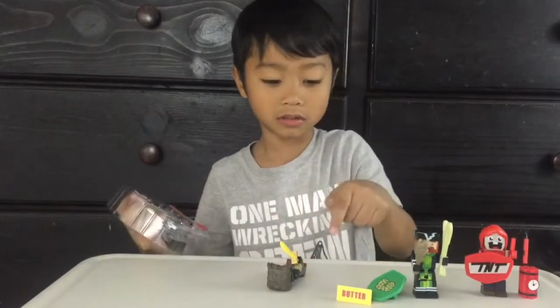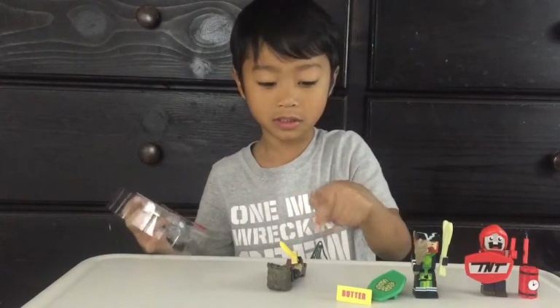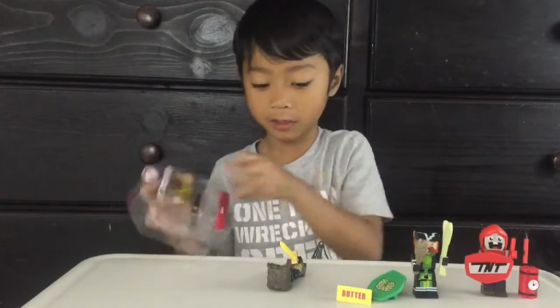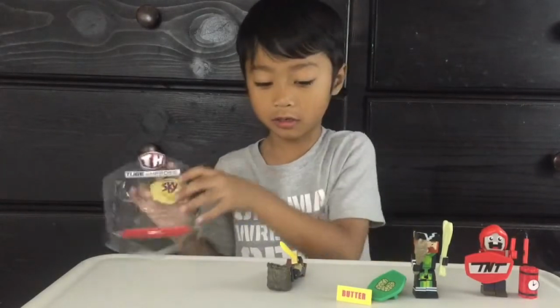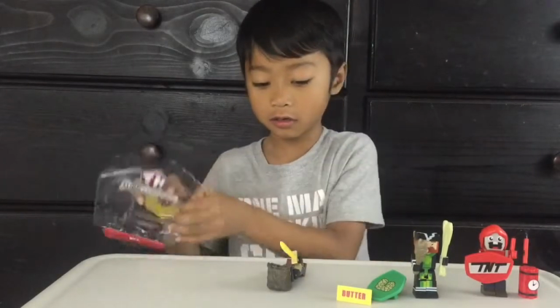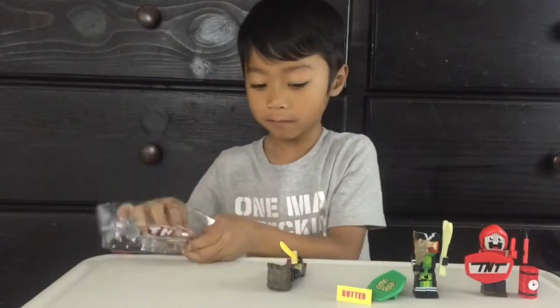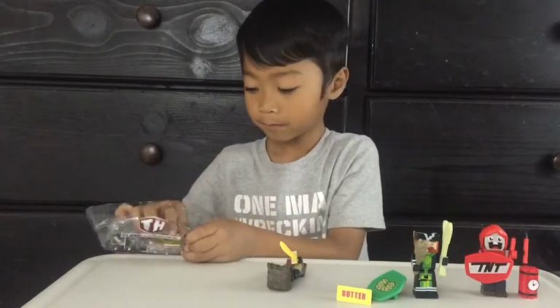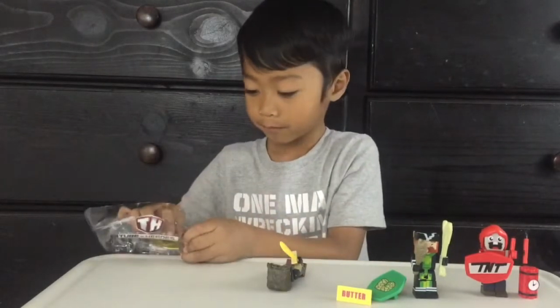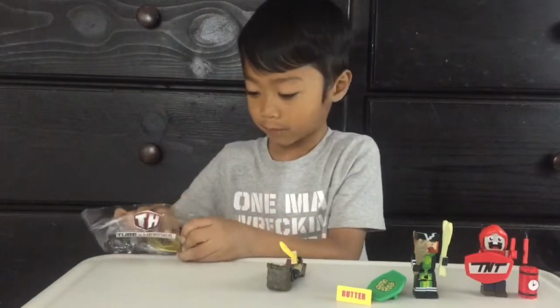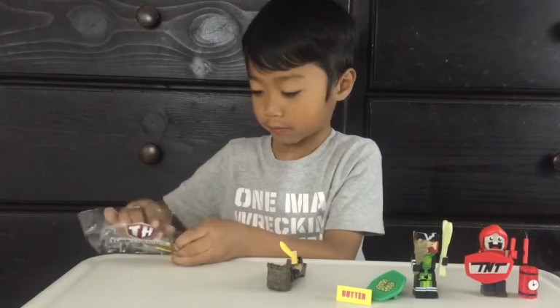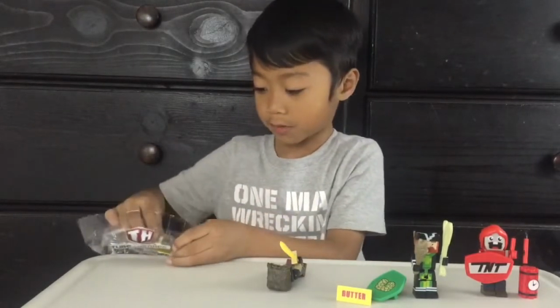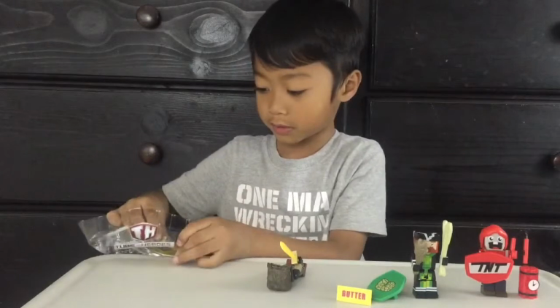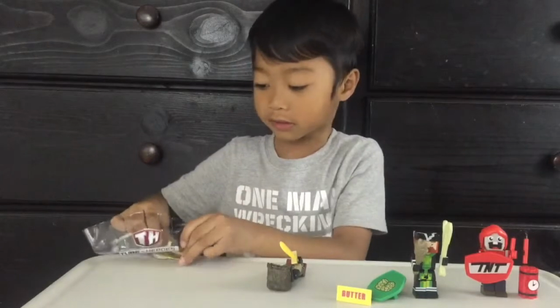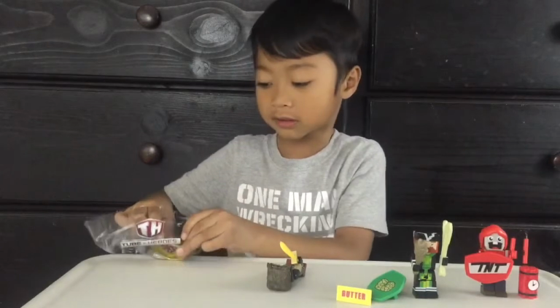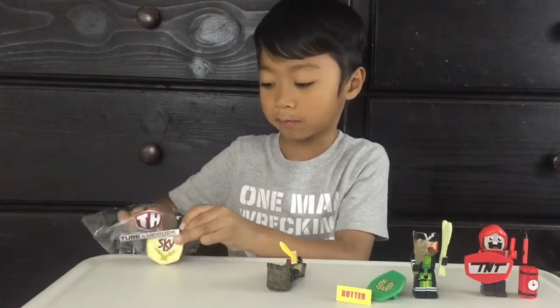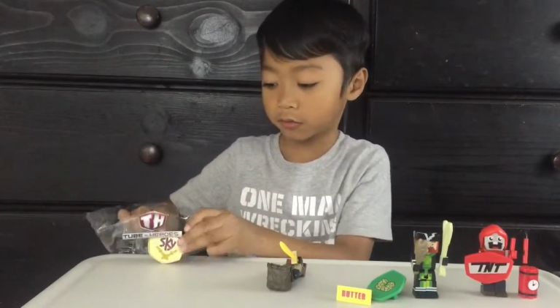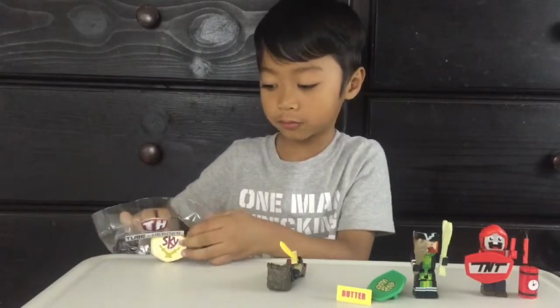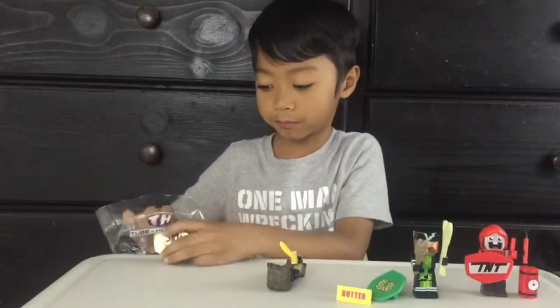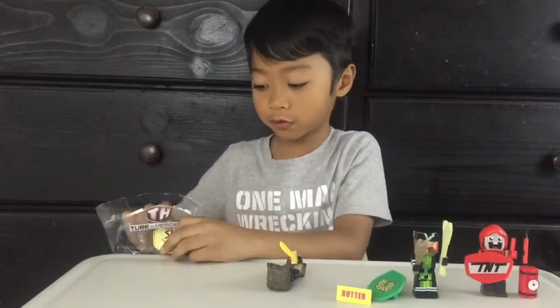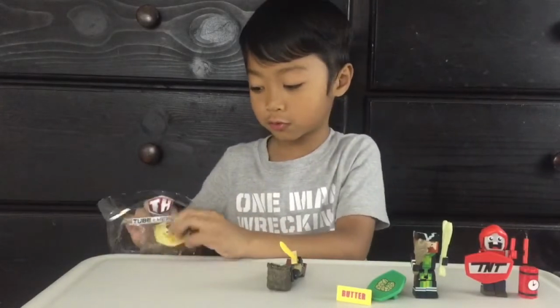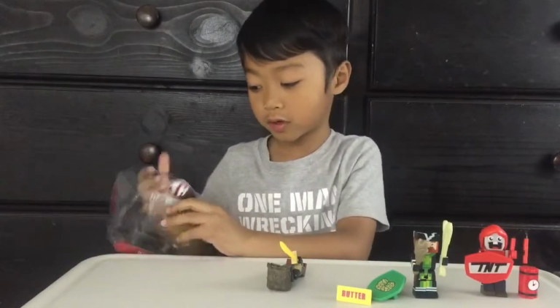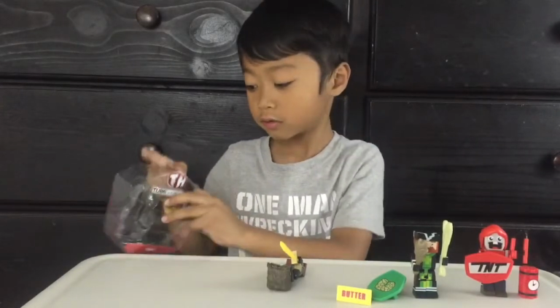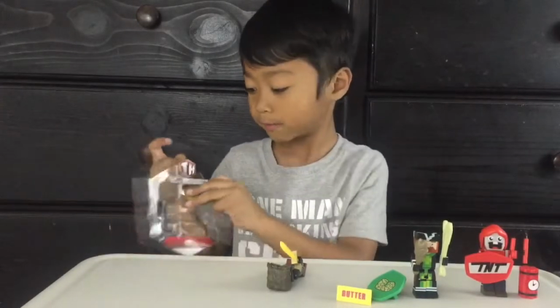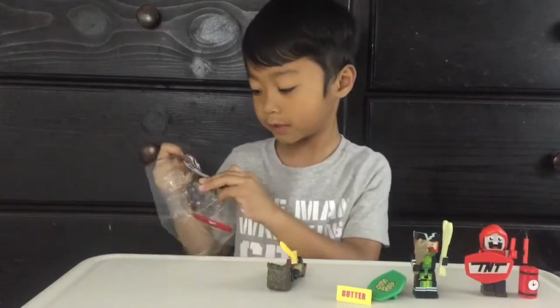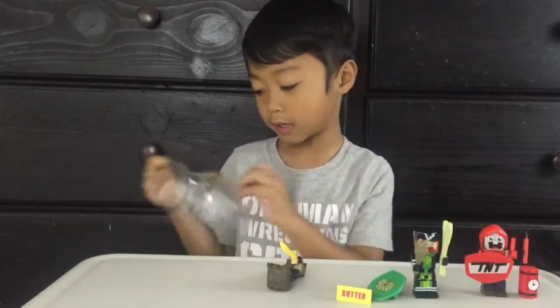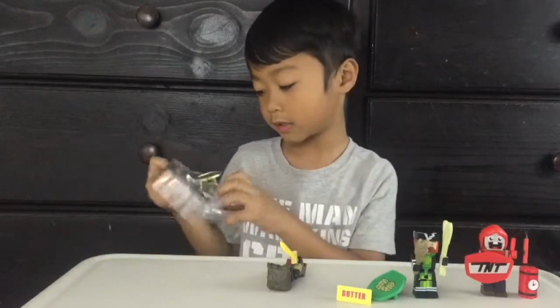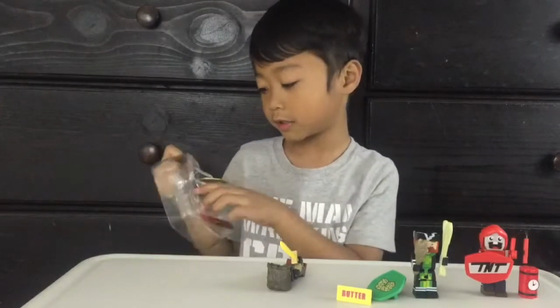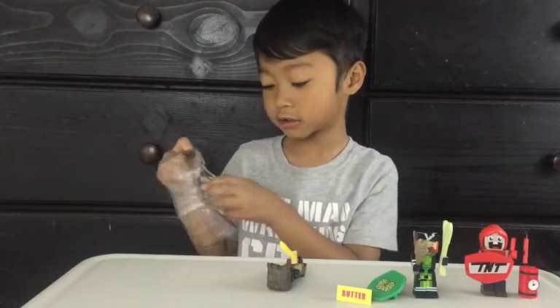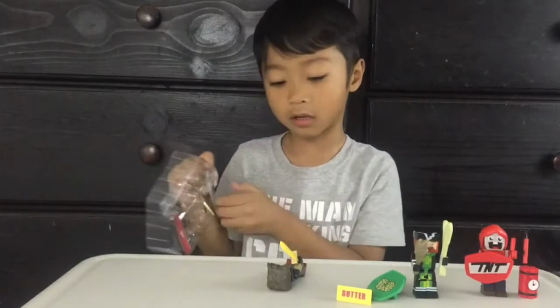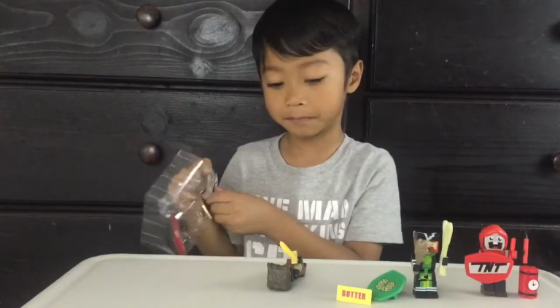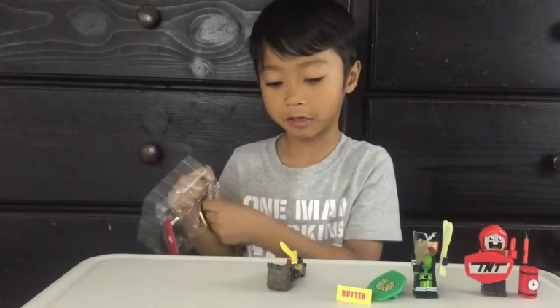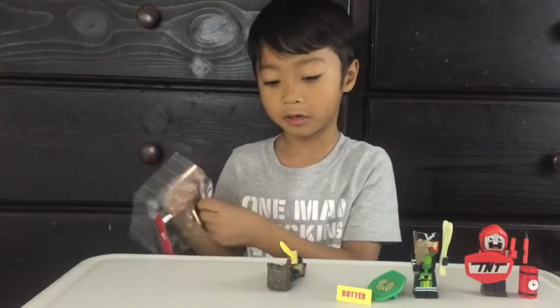It looks more like a golden knife to me, but it looks like a butter knife because they're the same color. I think it's just a bronze one — I think they just call it butter.